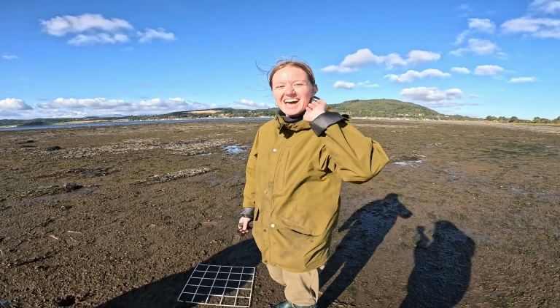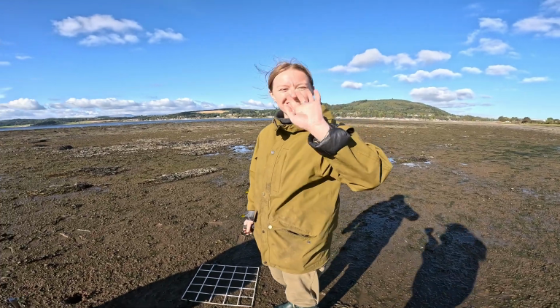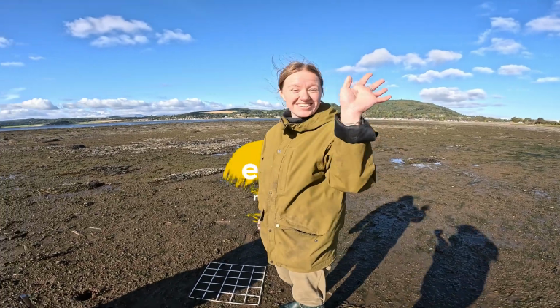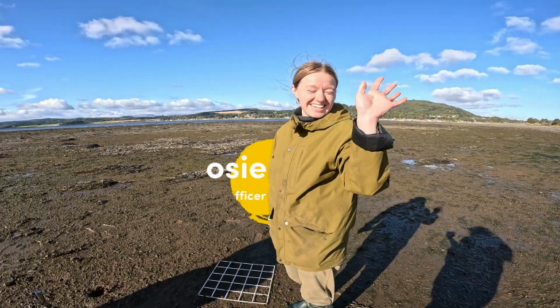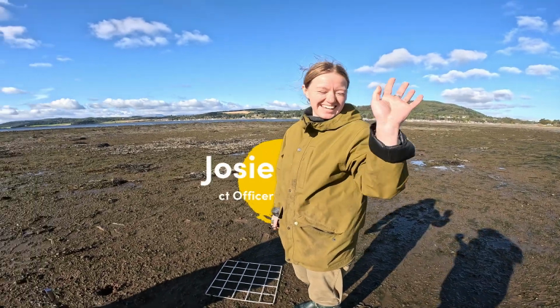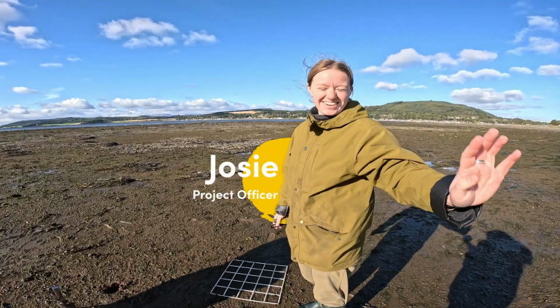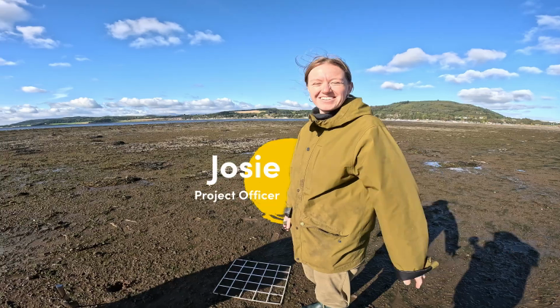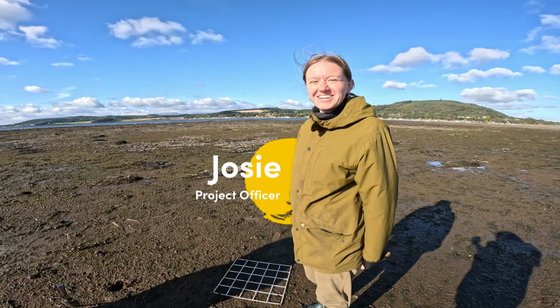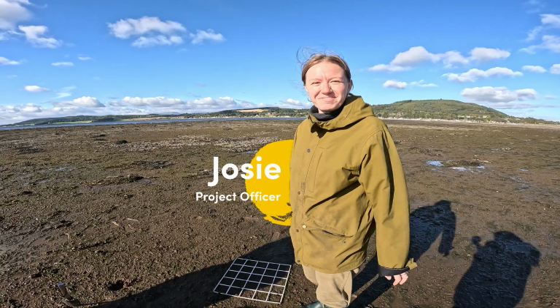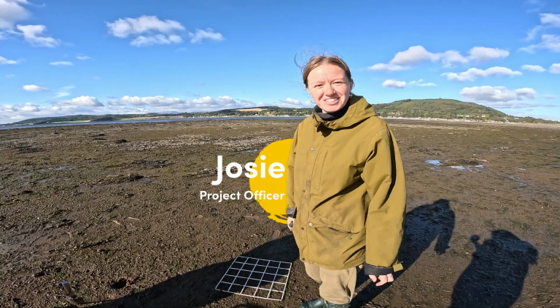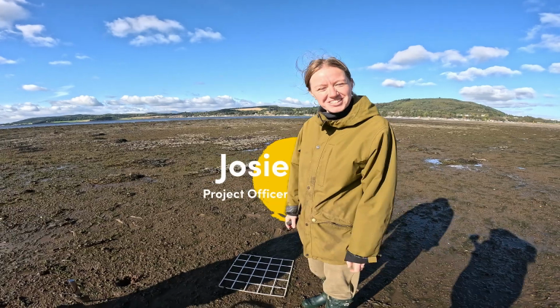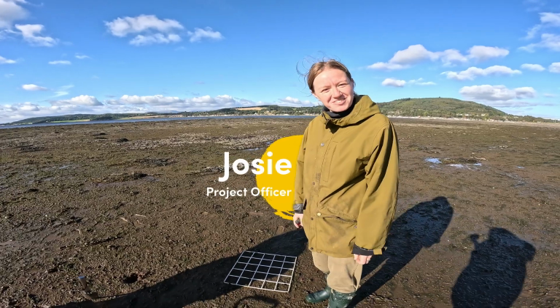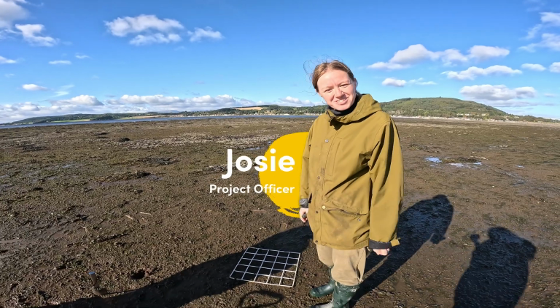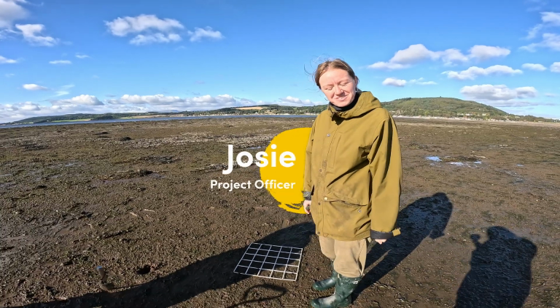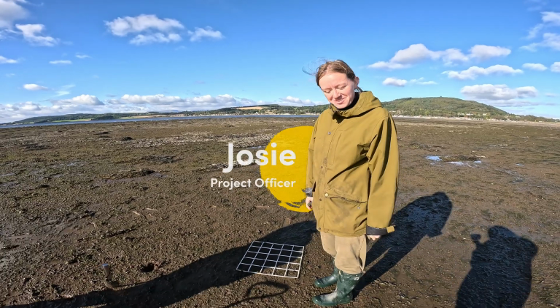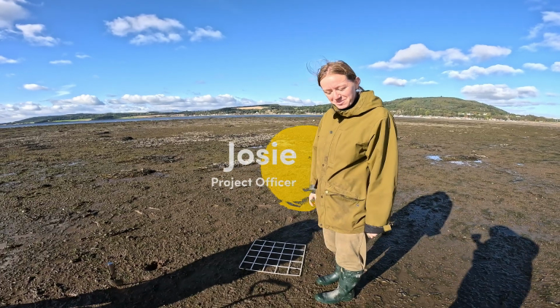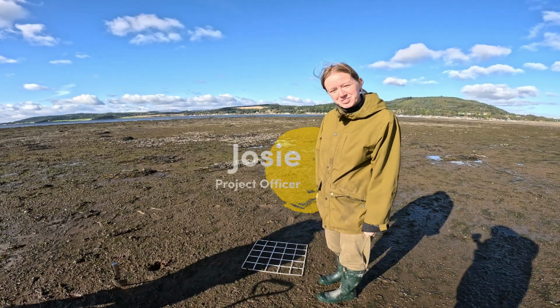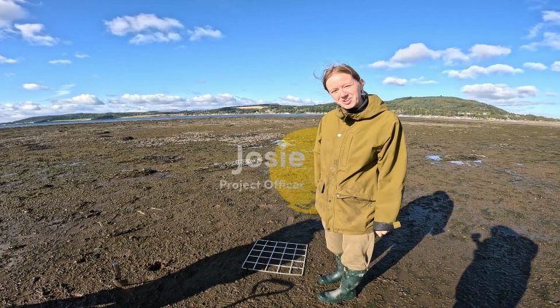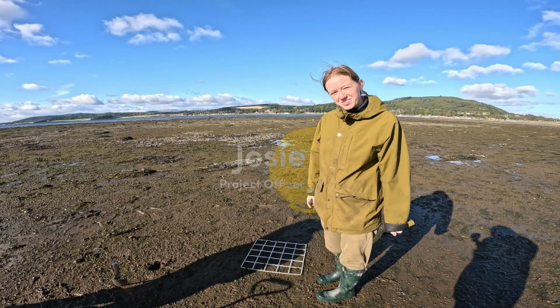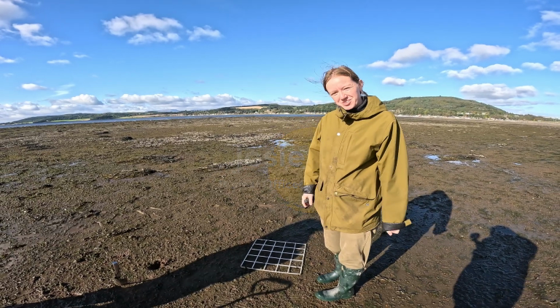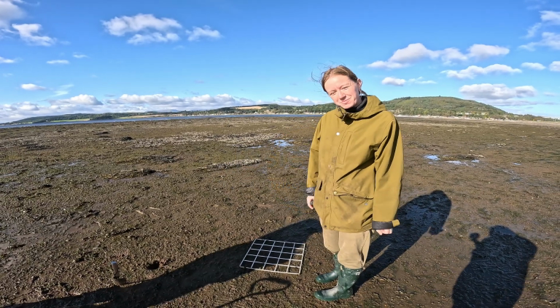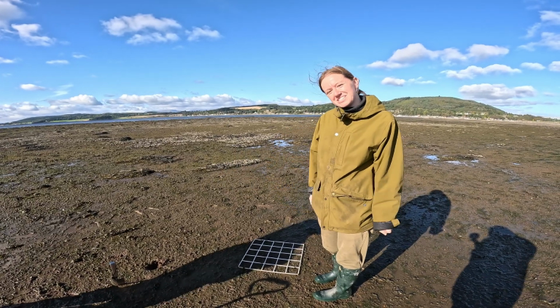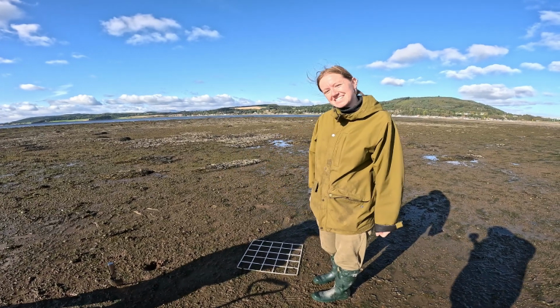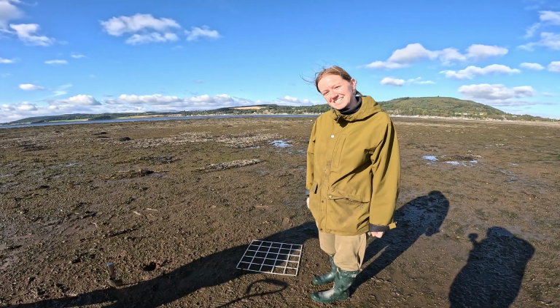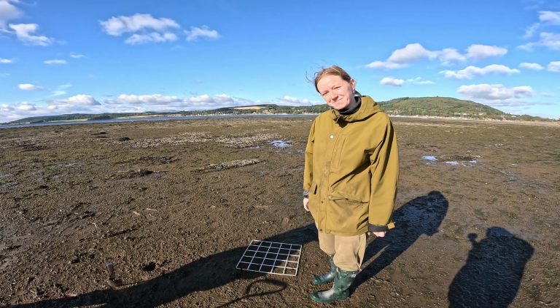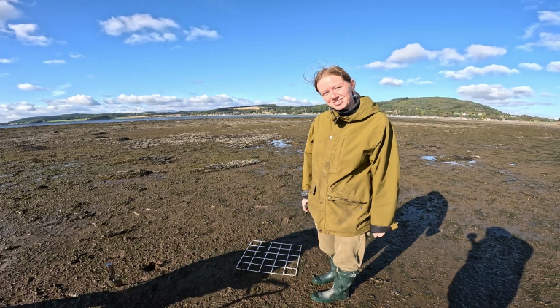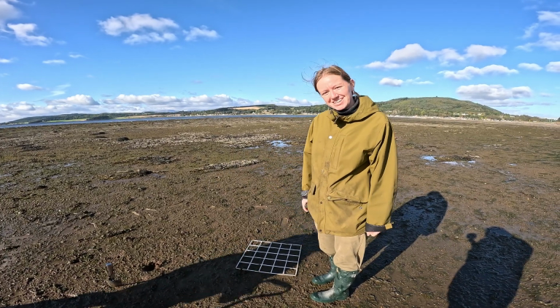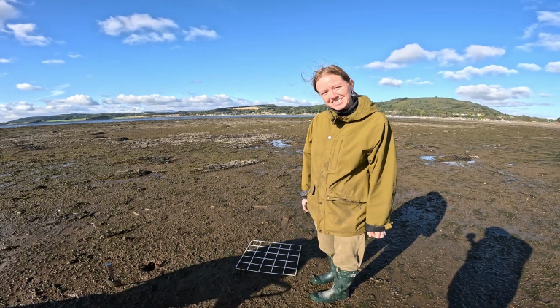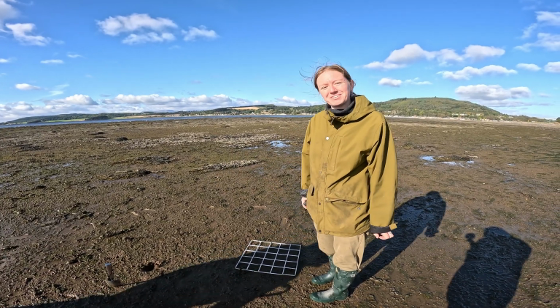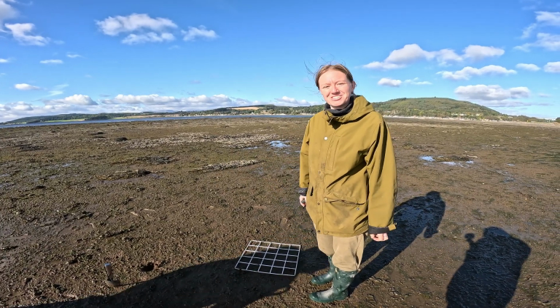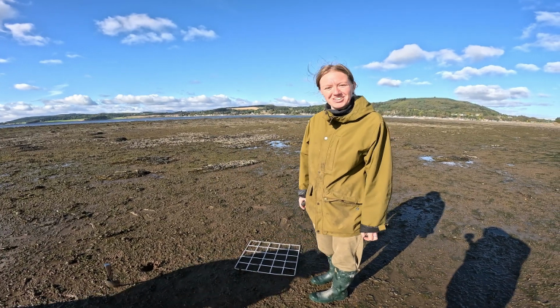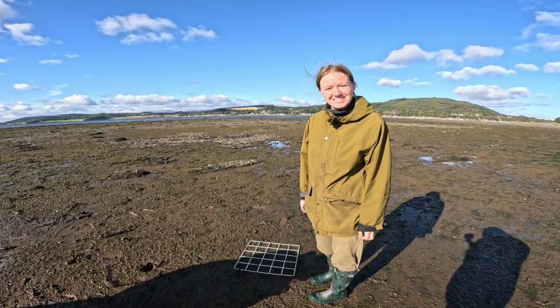I'm Josie, the new project officer for Mossy Earth's Cromarty Seascape project up here in Scotland.